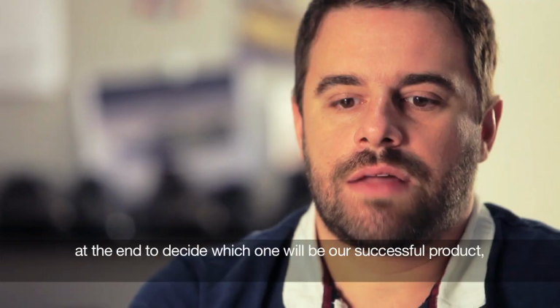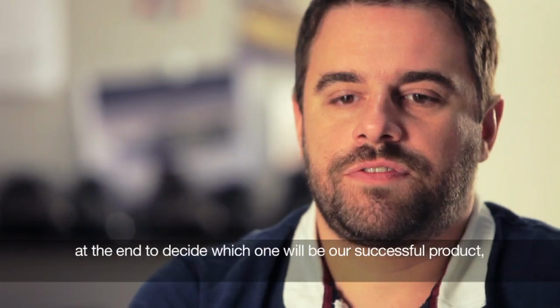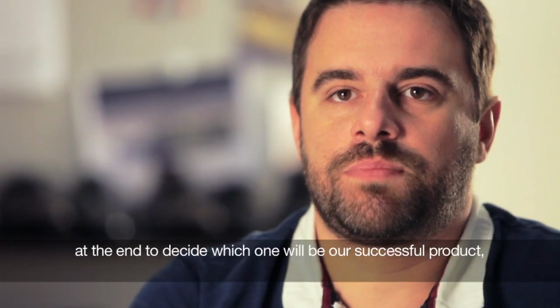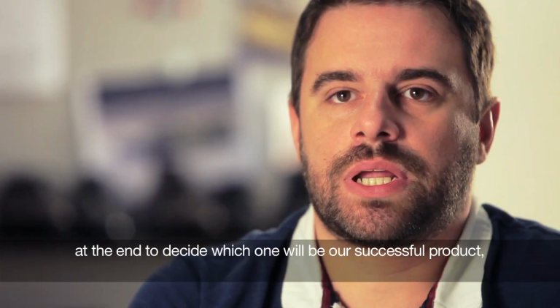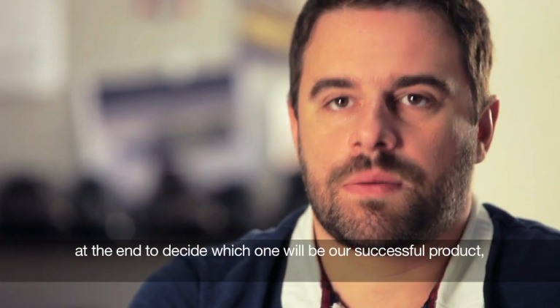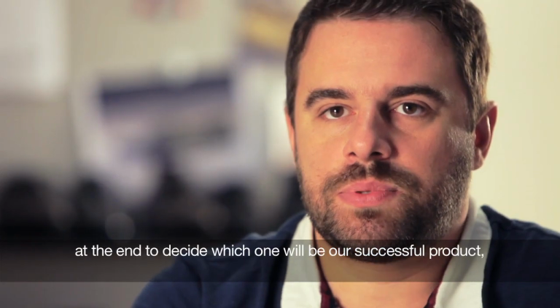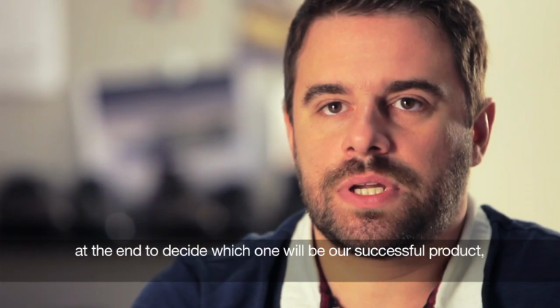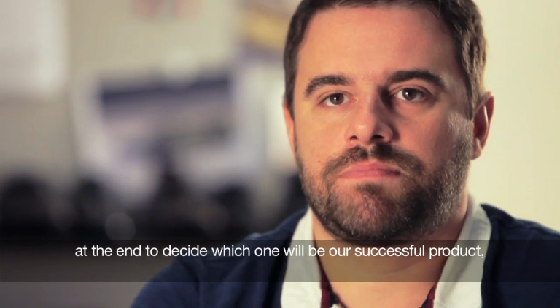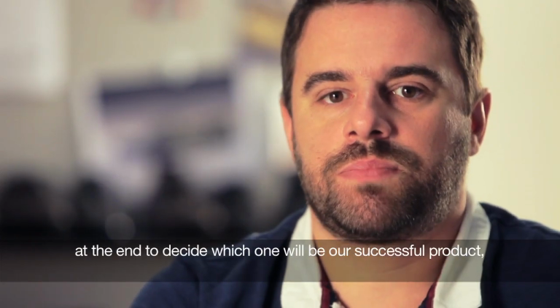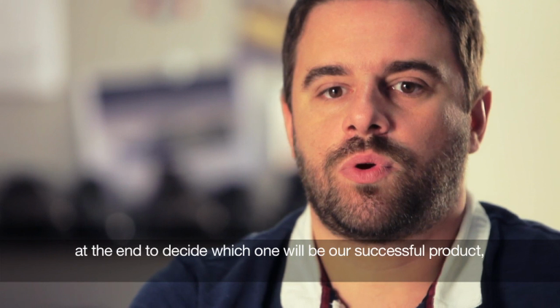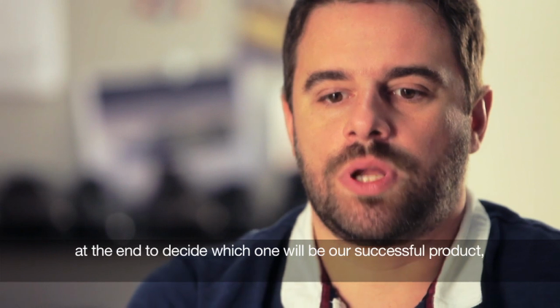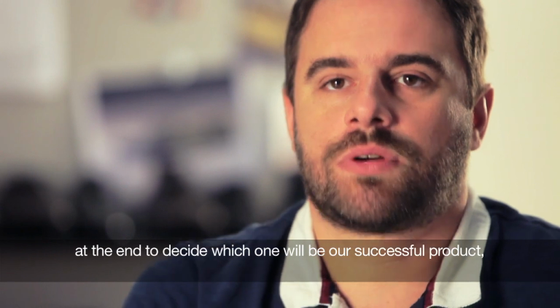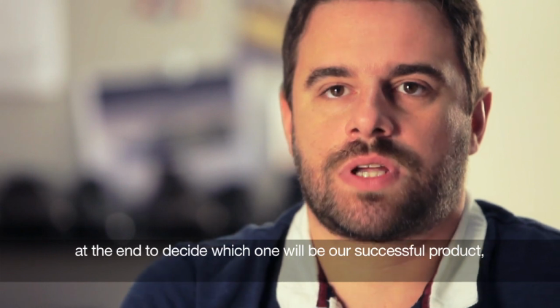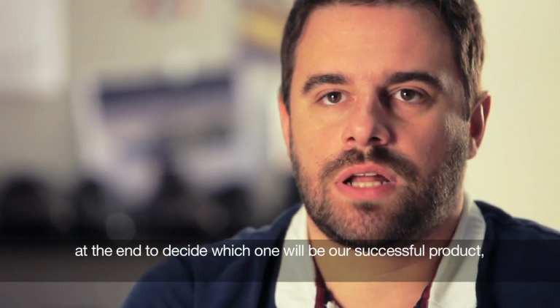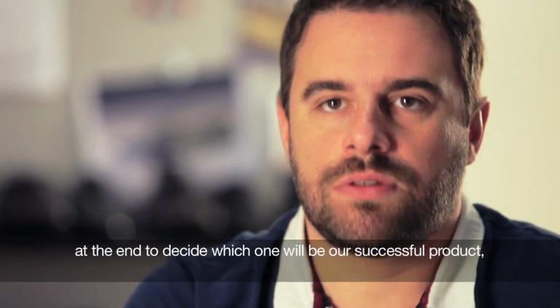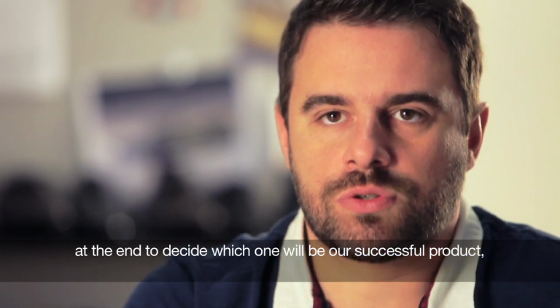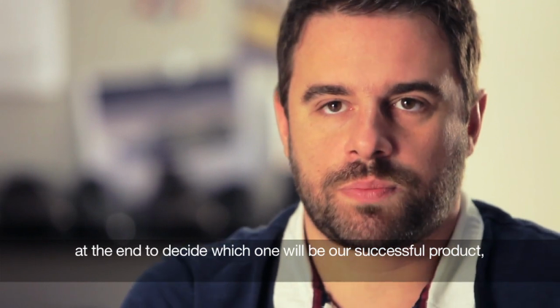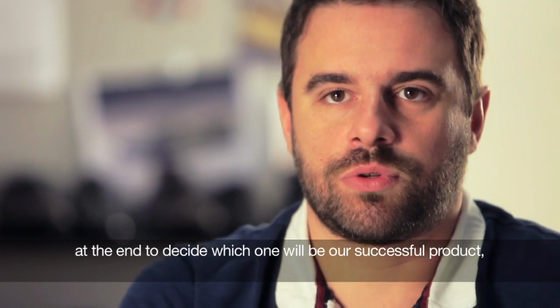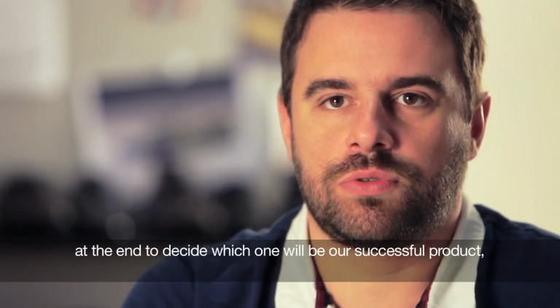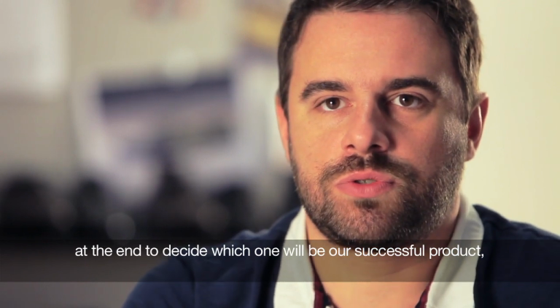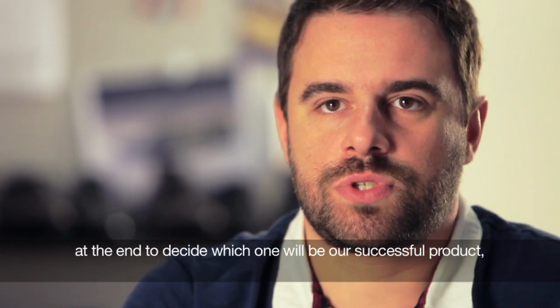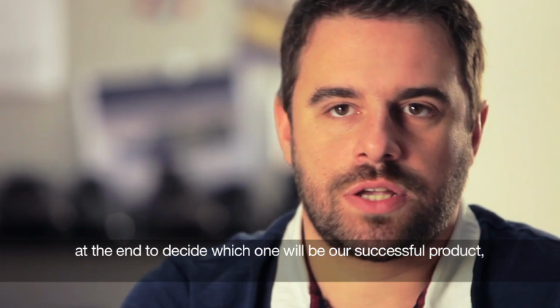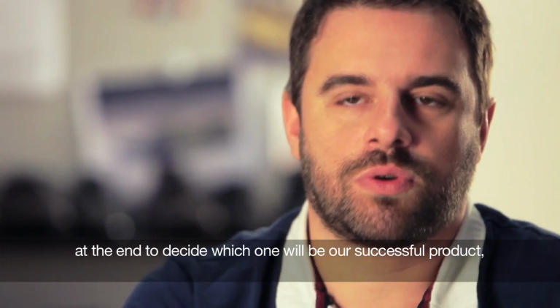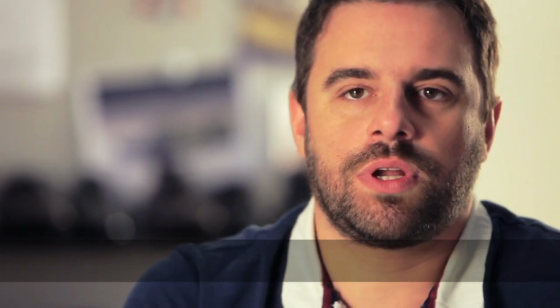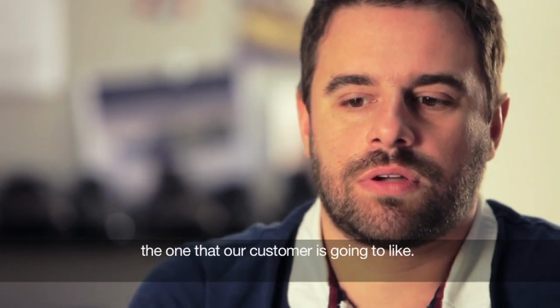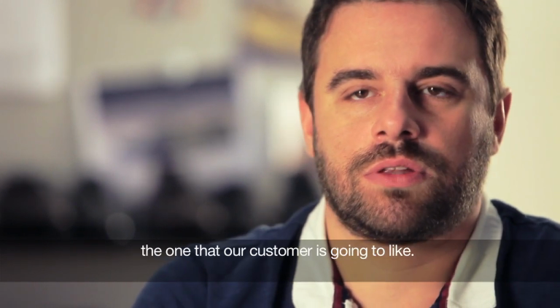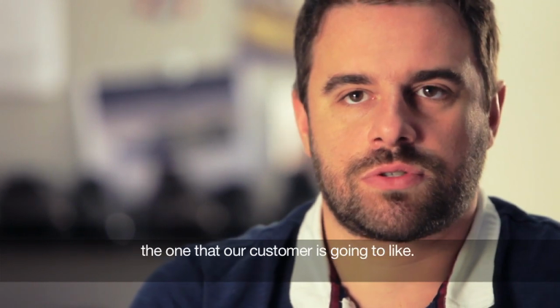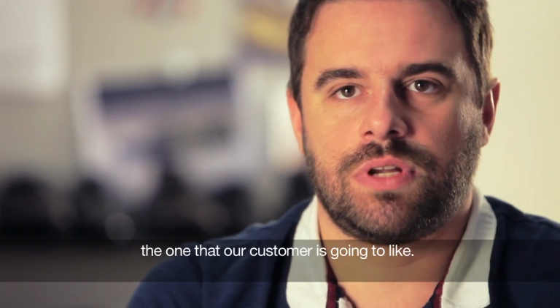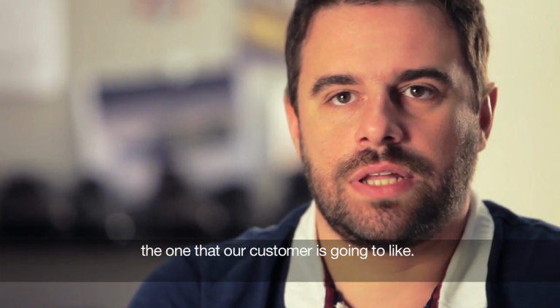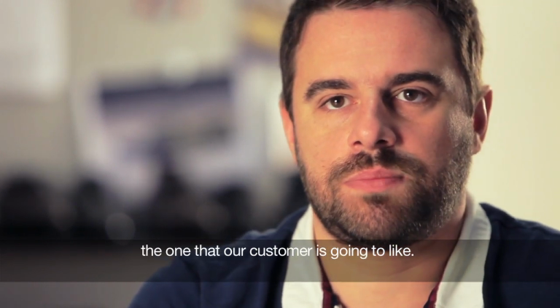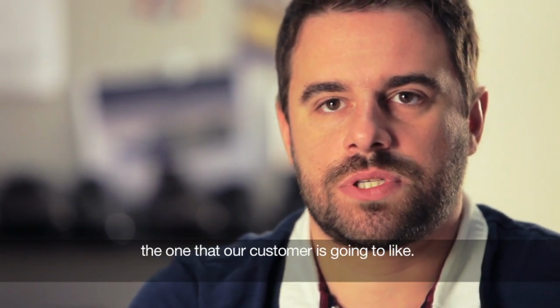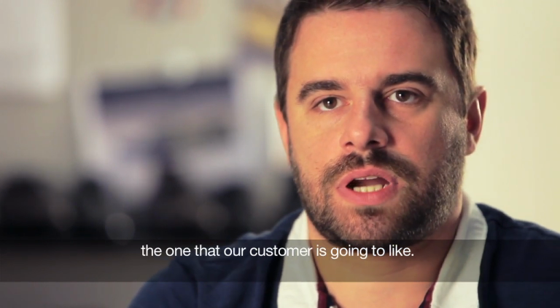In the end, we need to understand what will be our success product, what will our client like.